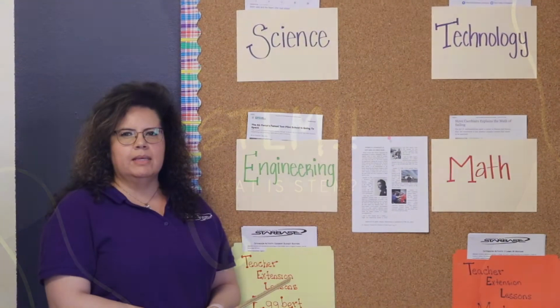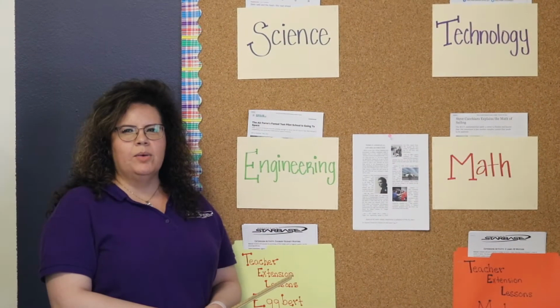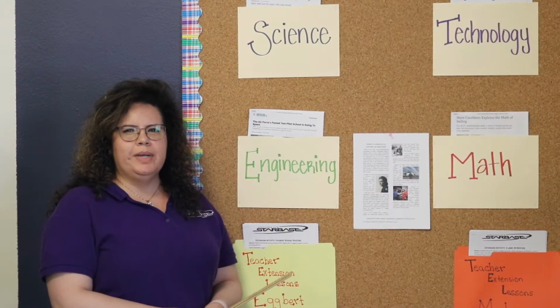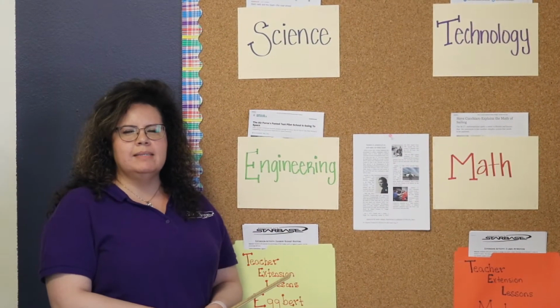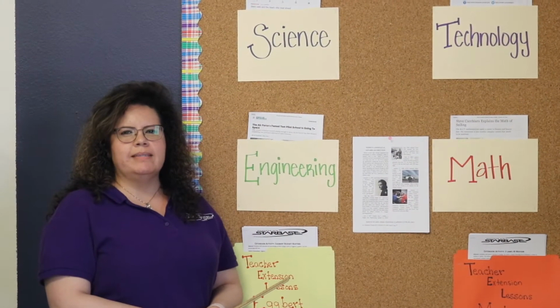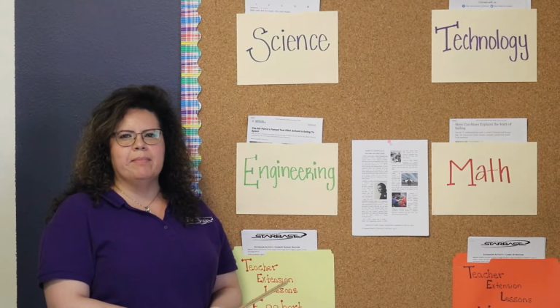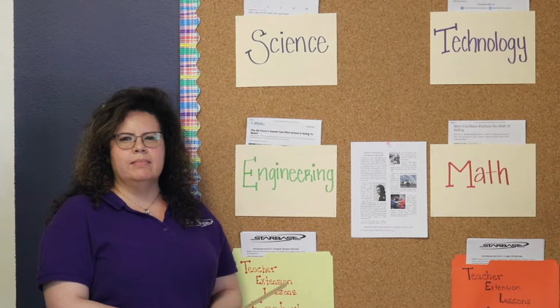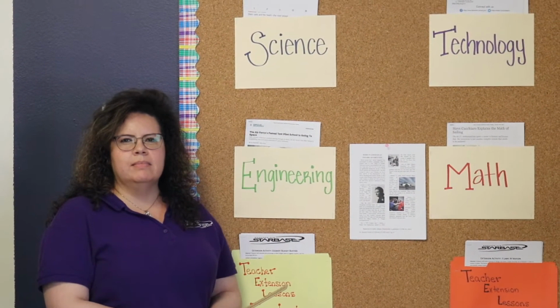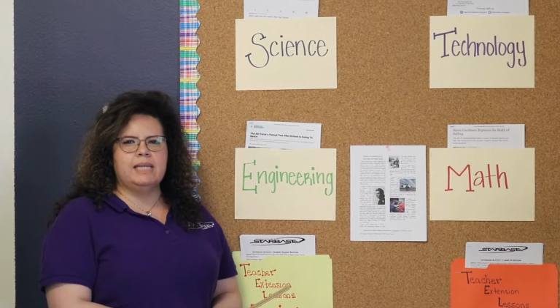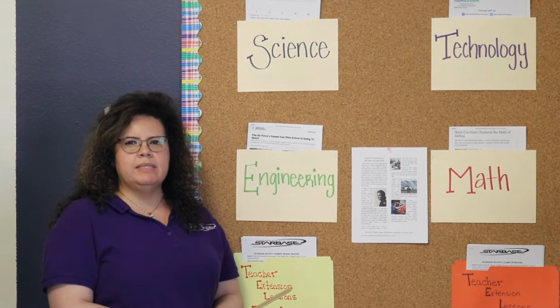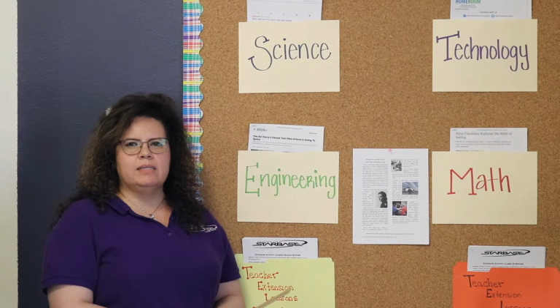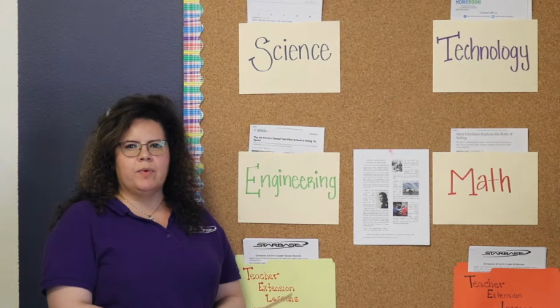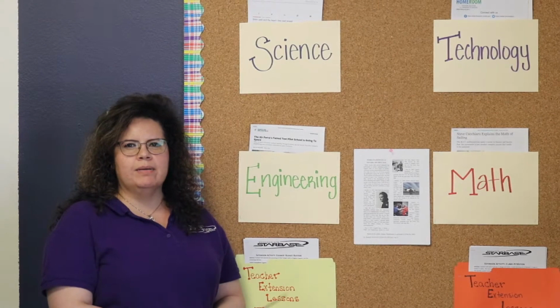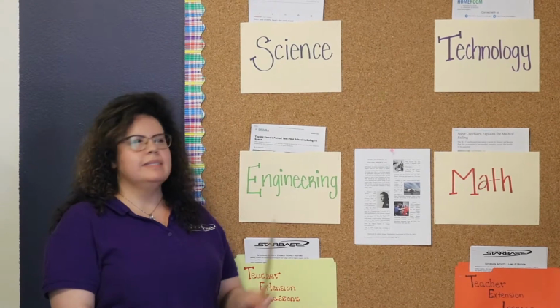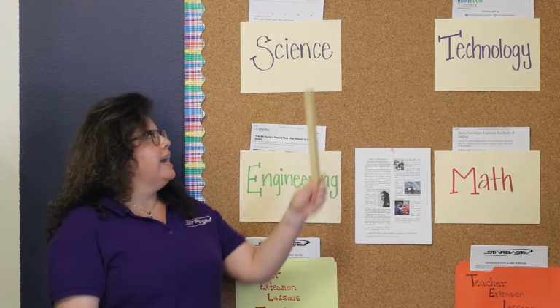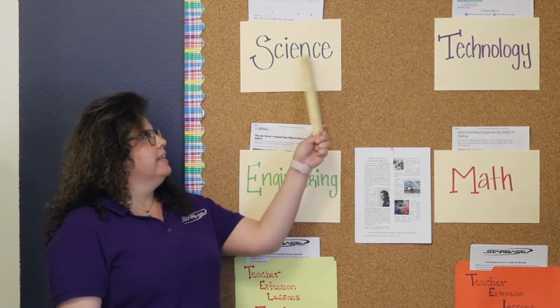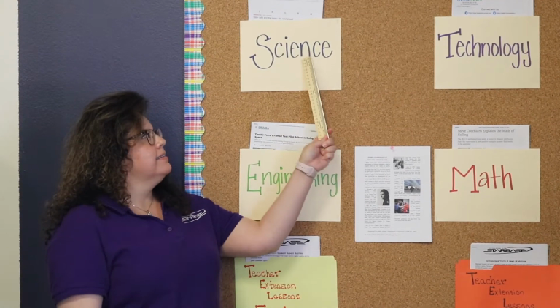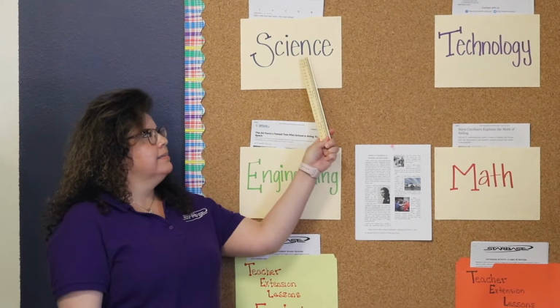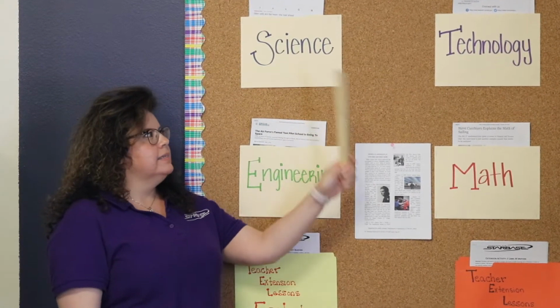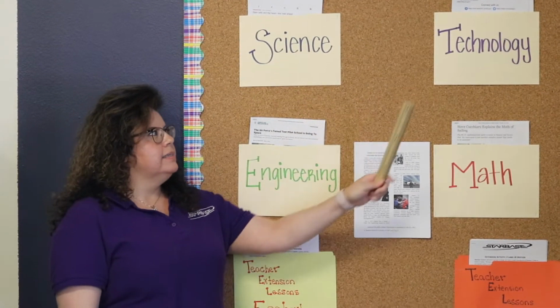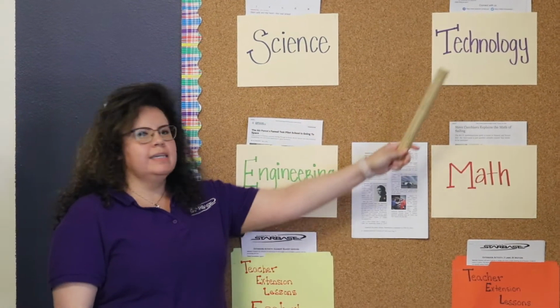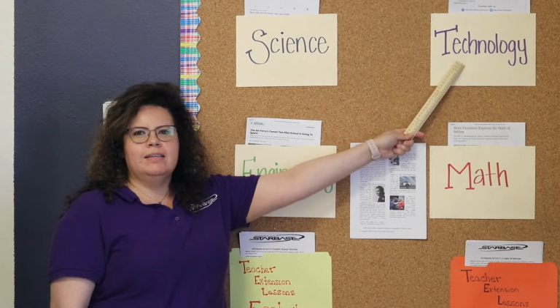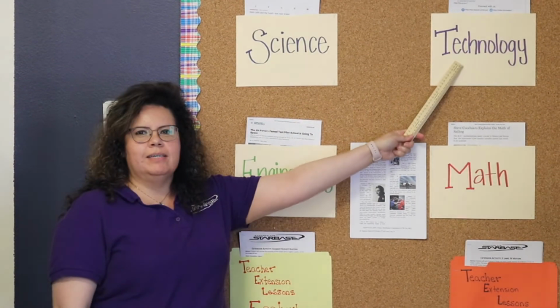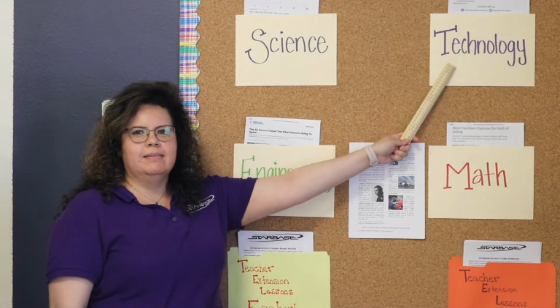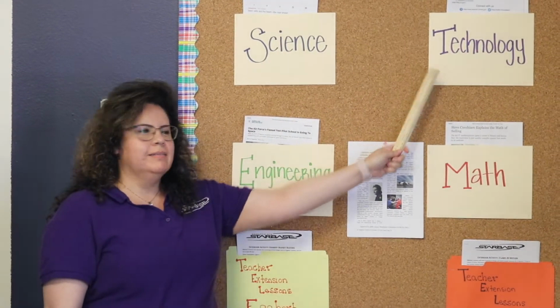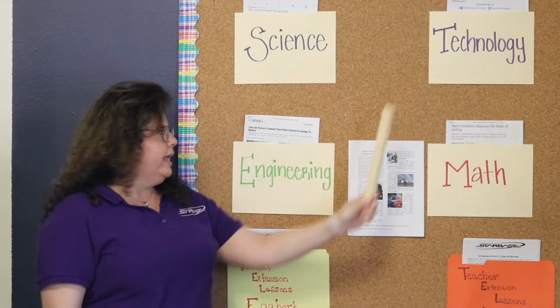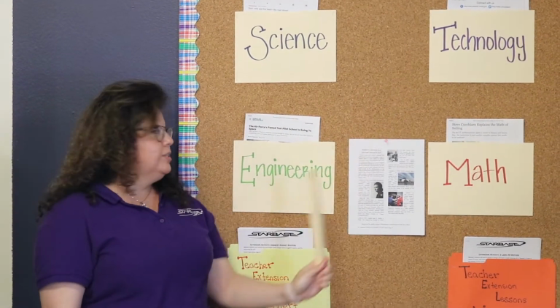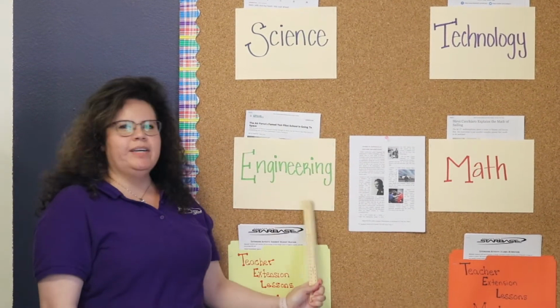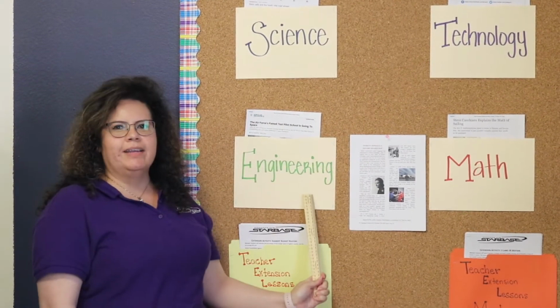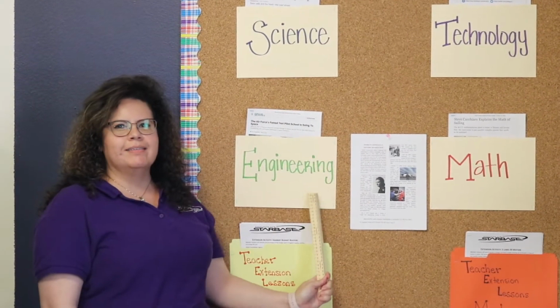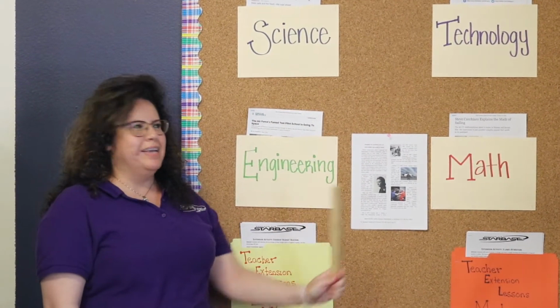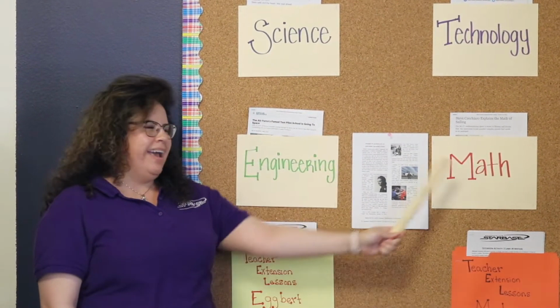What is STEM? STEM stands for Science, Technology, Engineering, and Math.